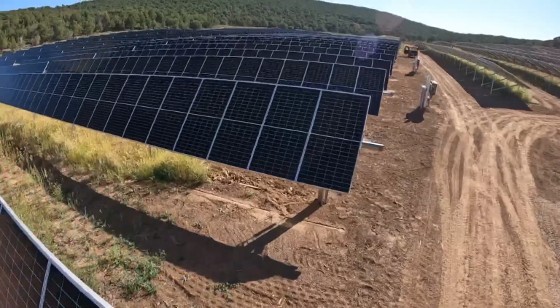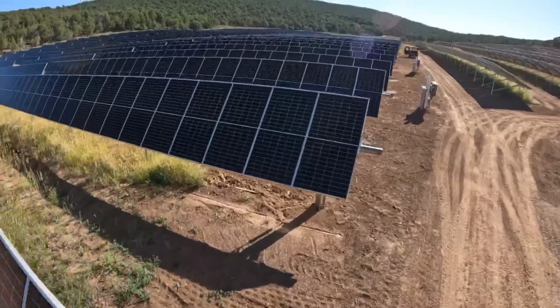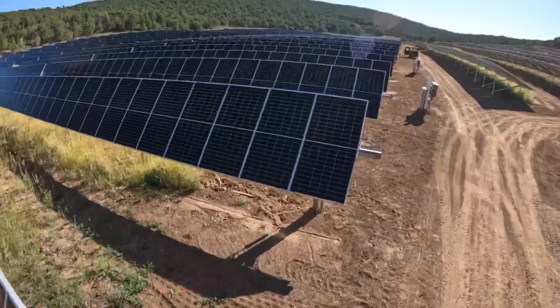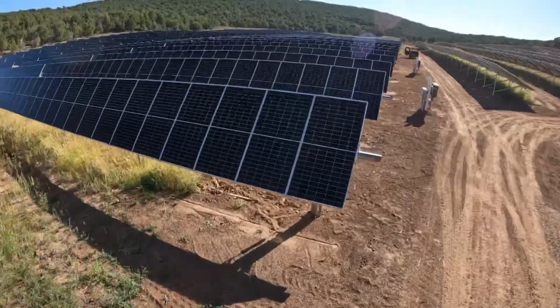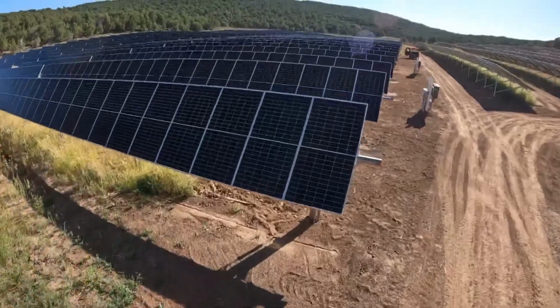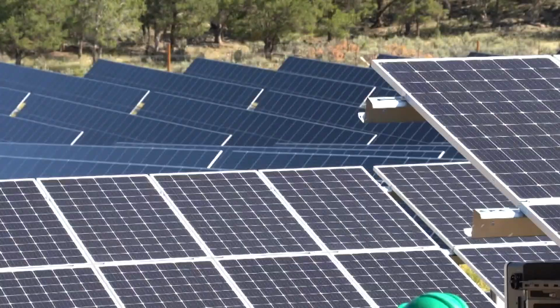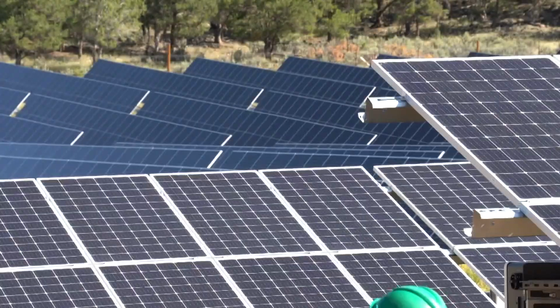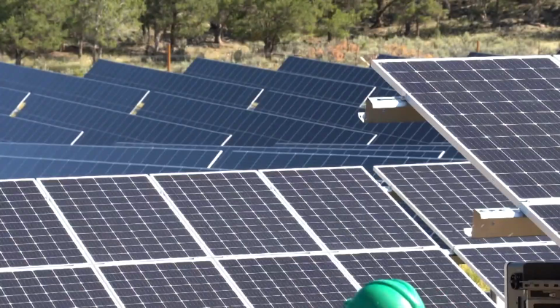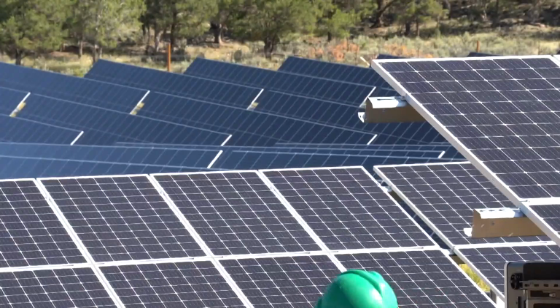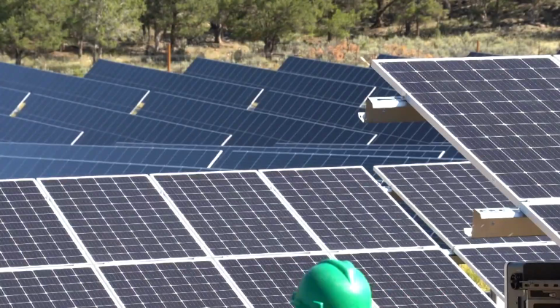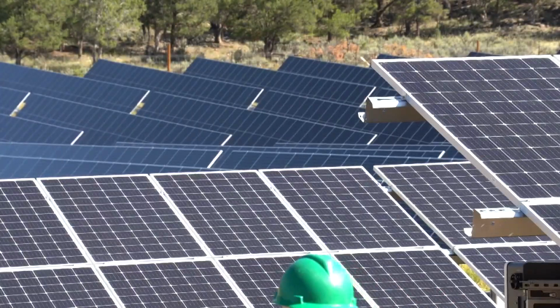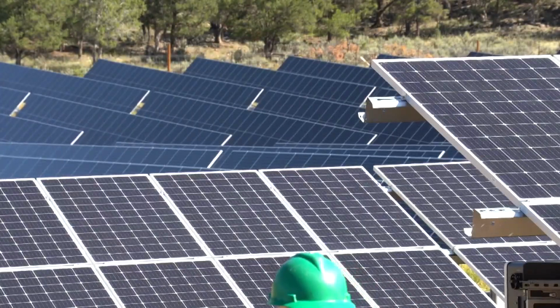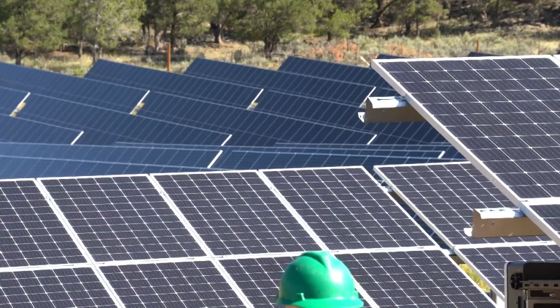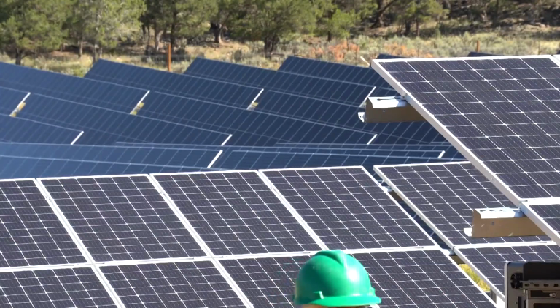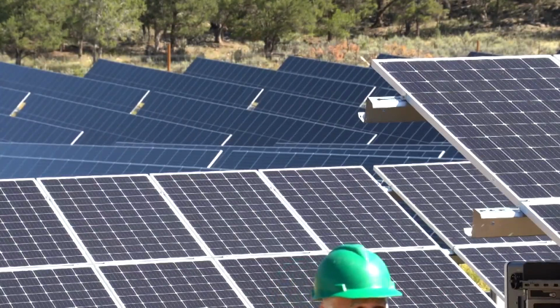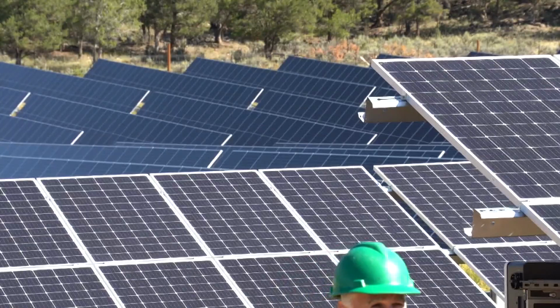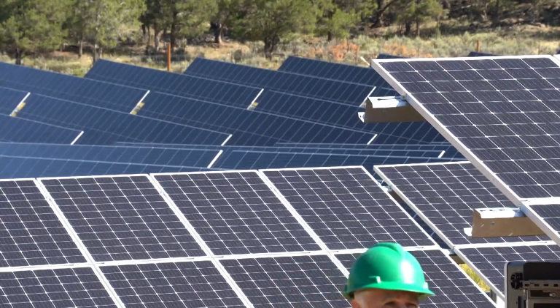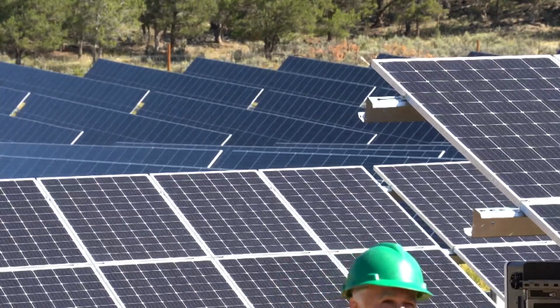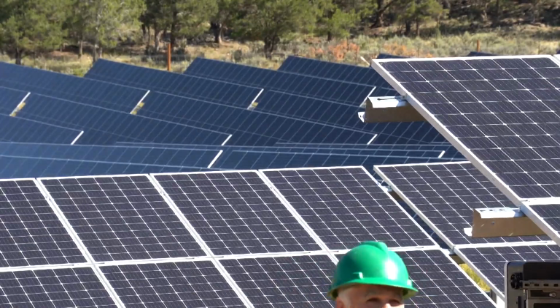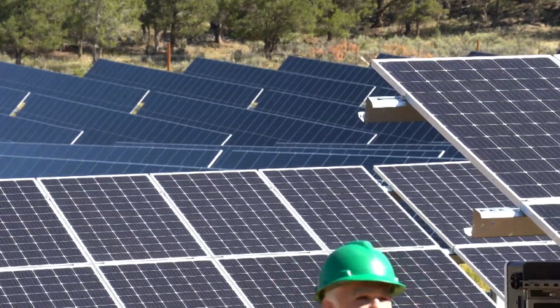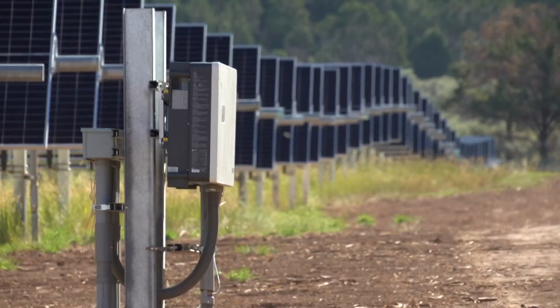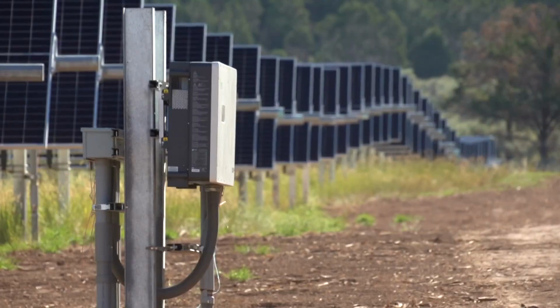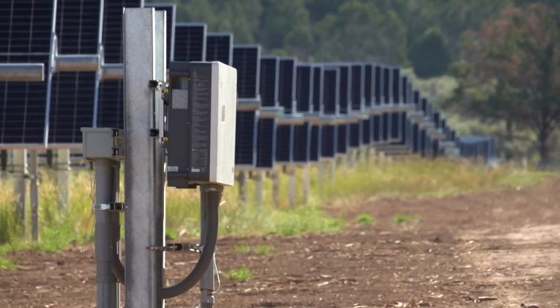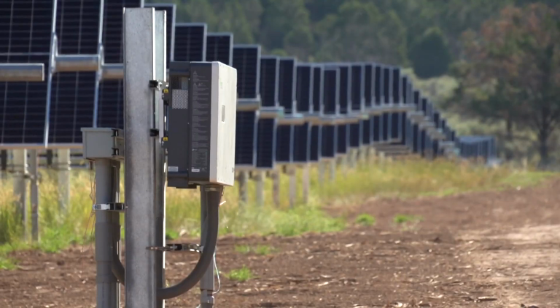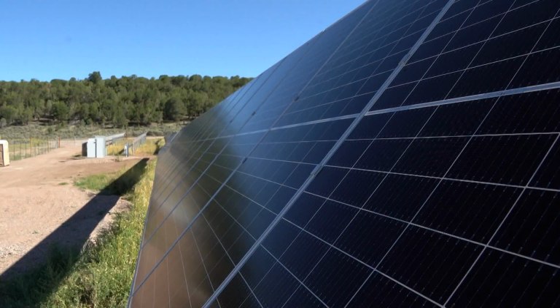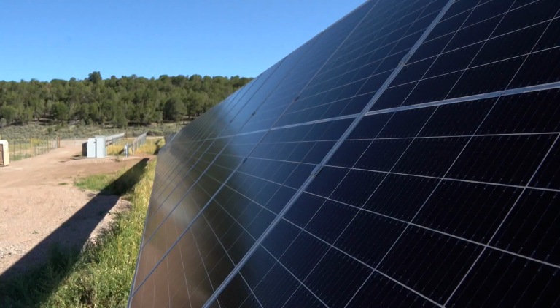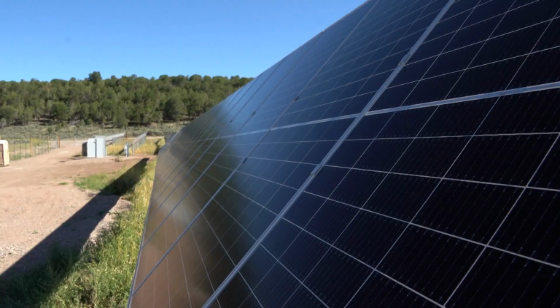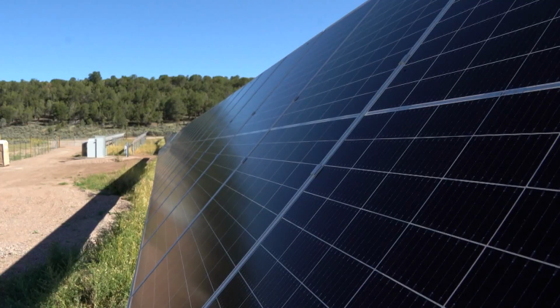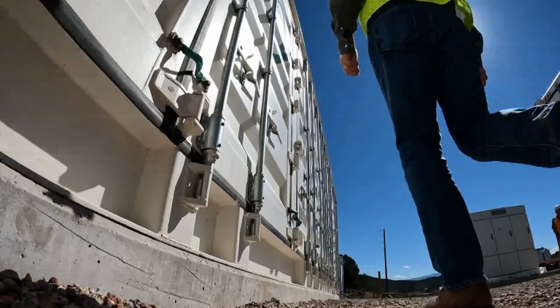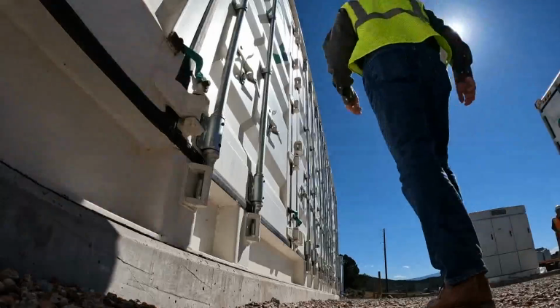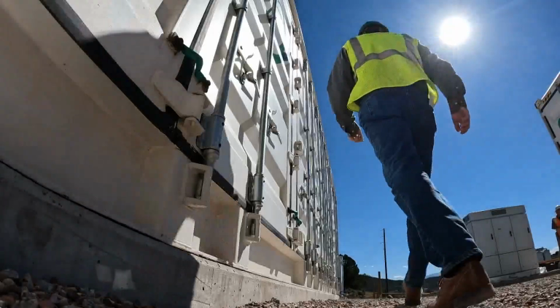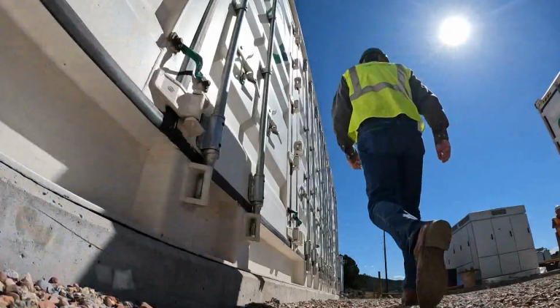We're showing how this clean energy transition can be done in a way that's reliable, affordable, and safe.